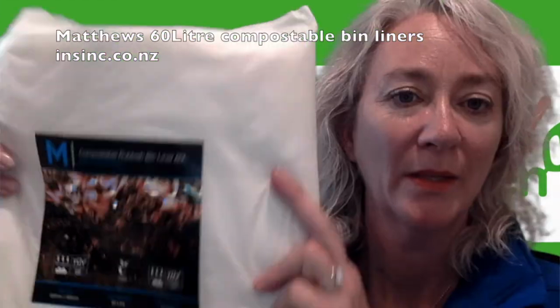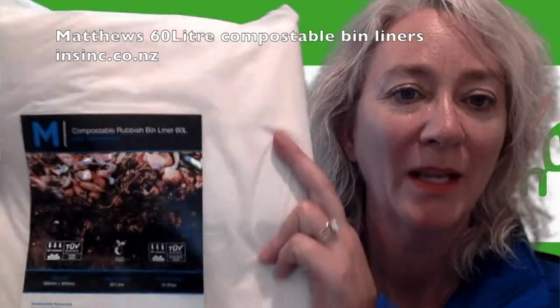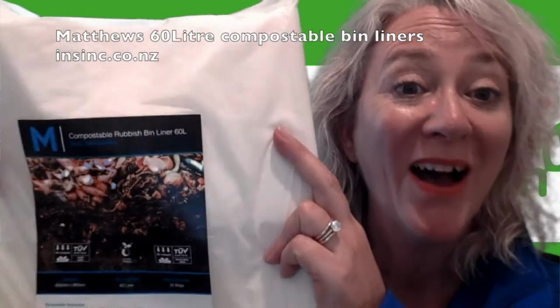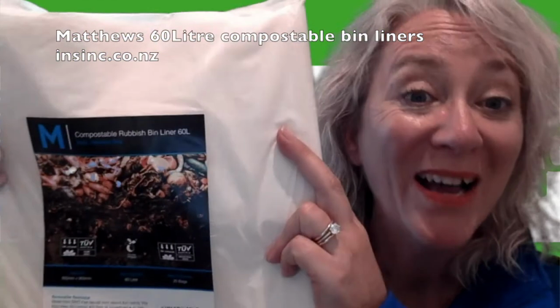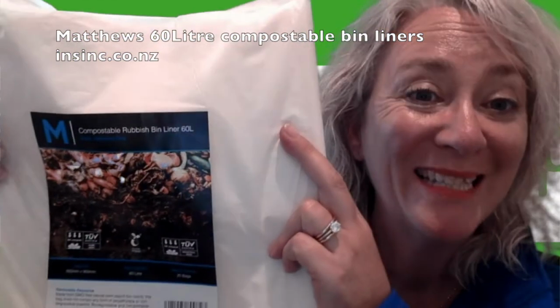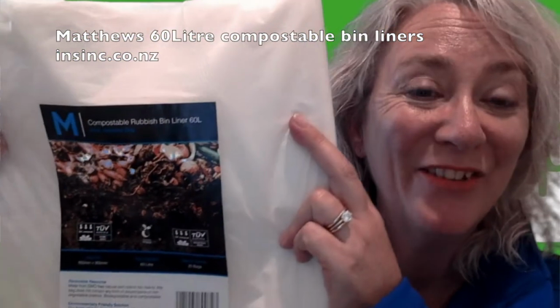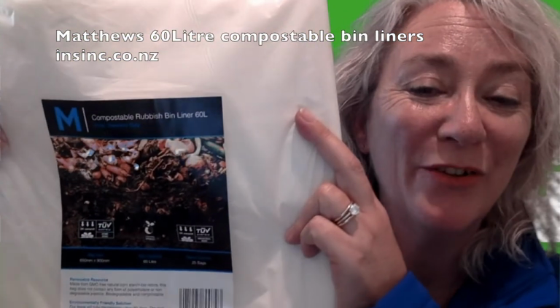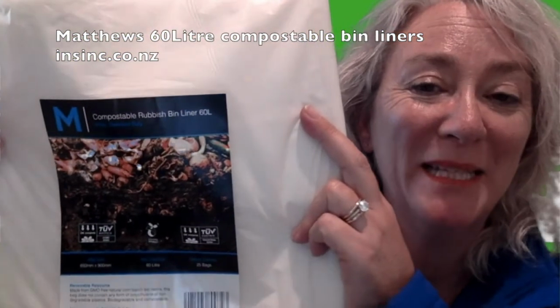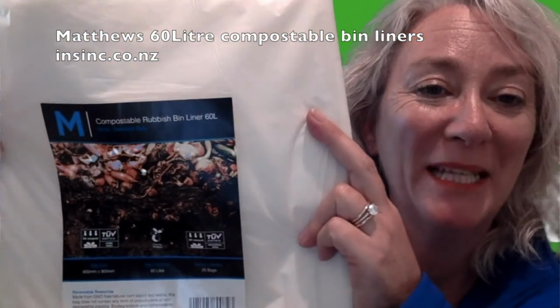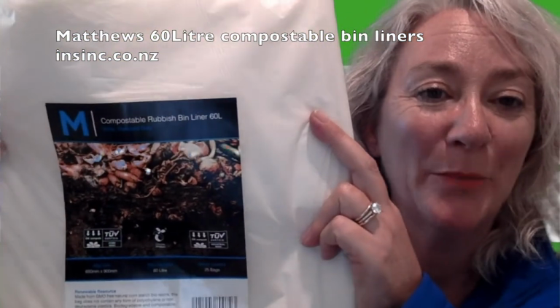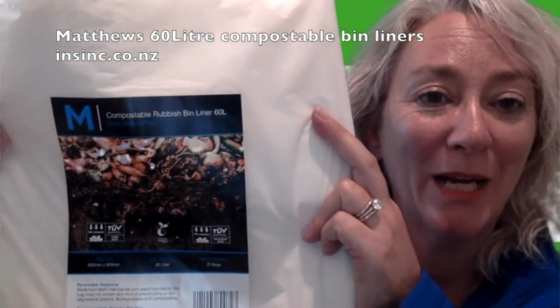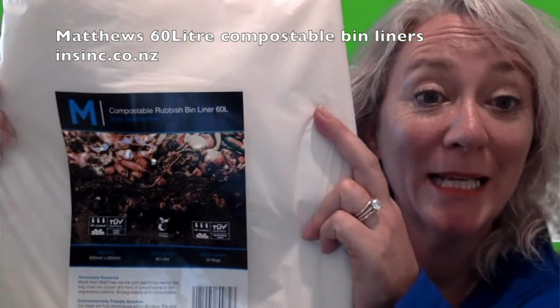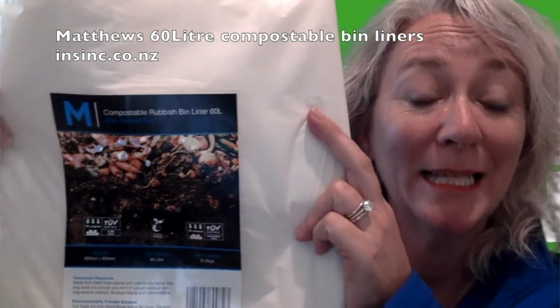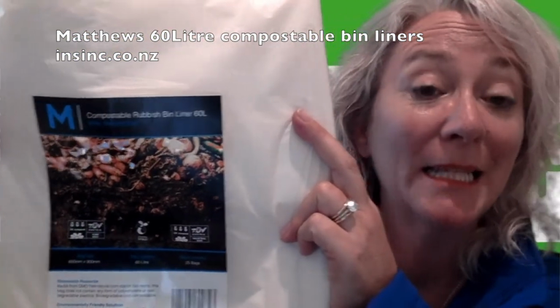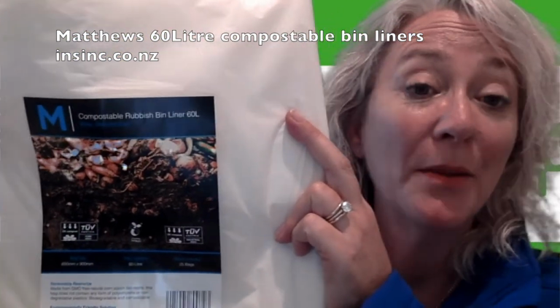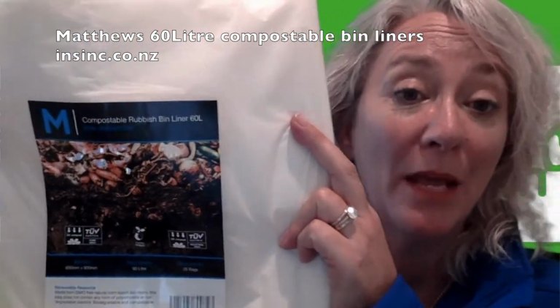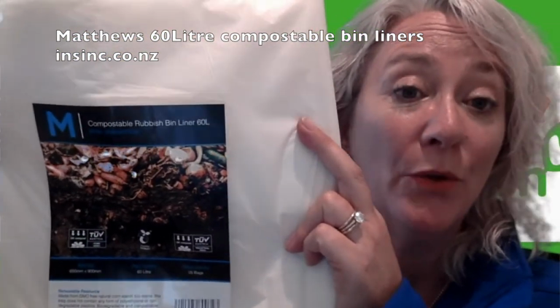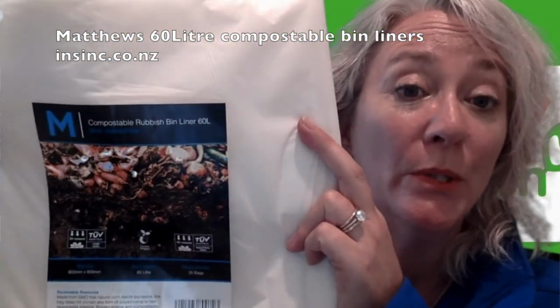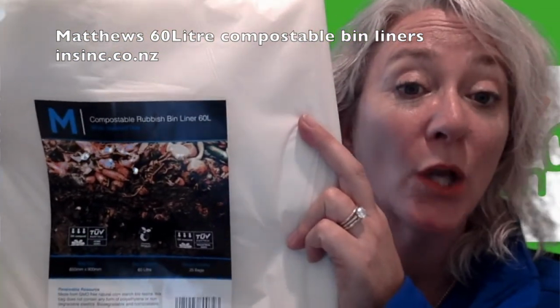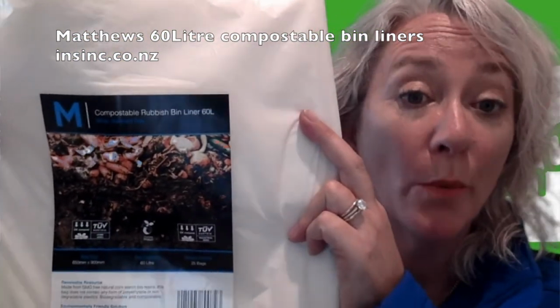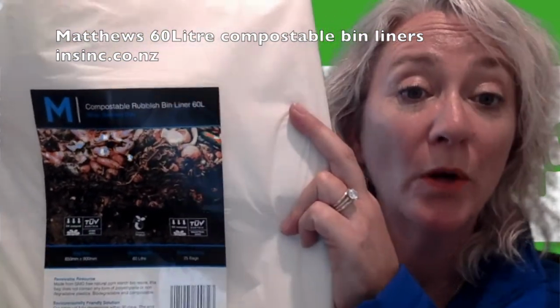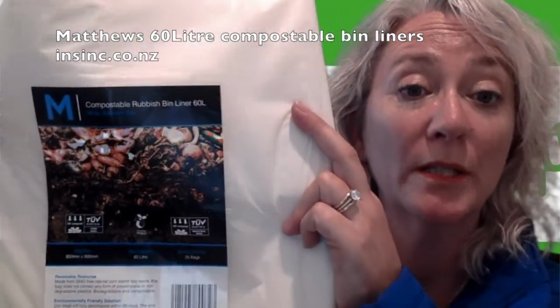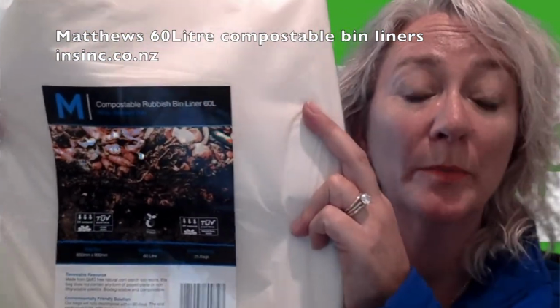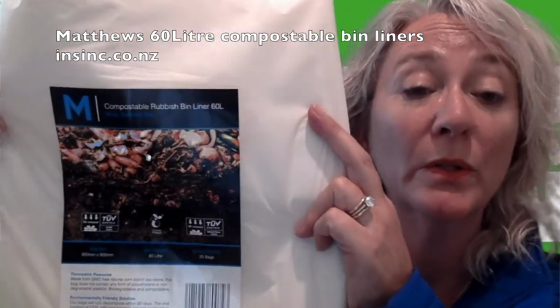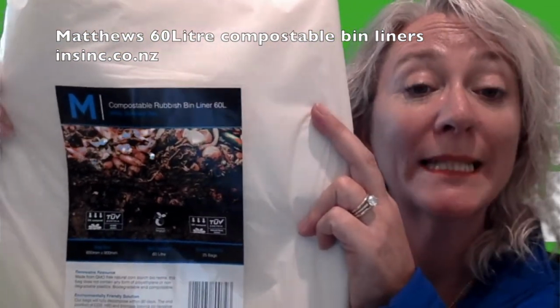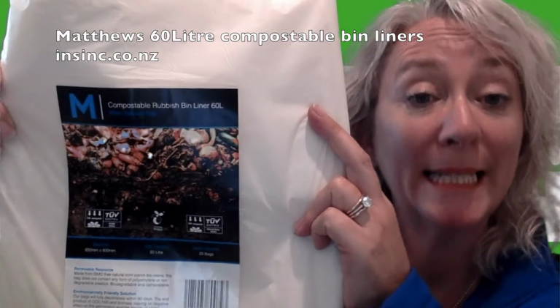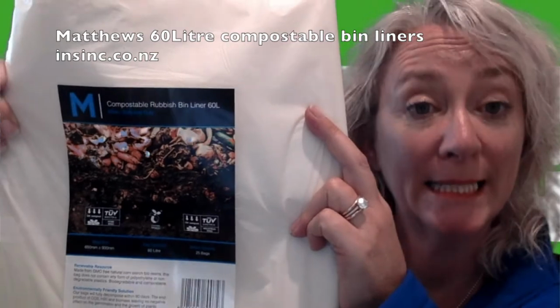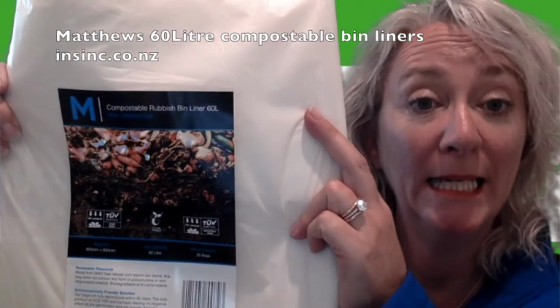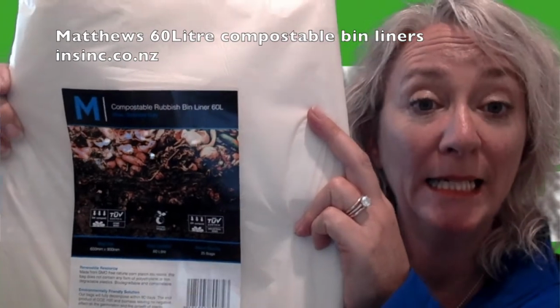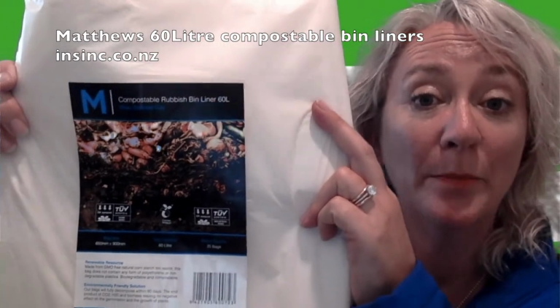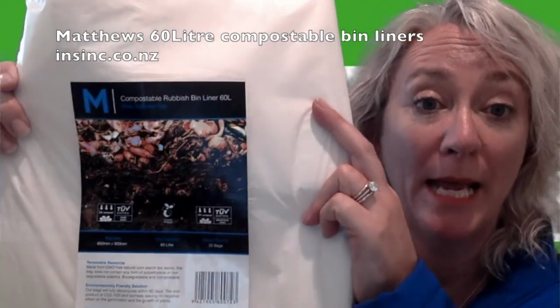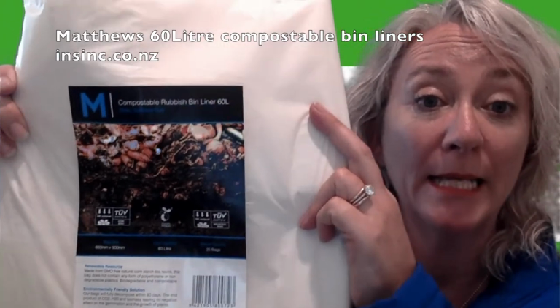Hi, Stephanie from NSYNC Products. These are the Matthews Compostable 60L bags.